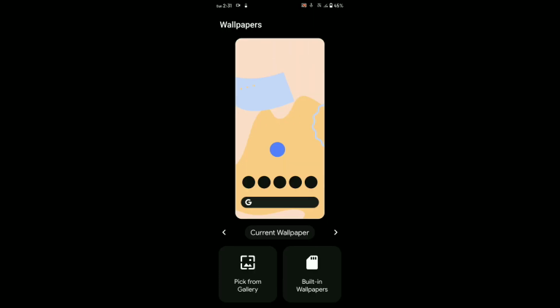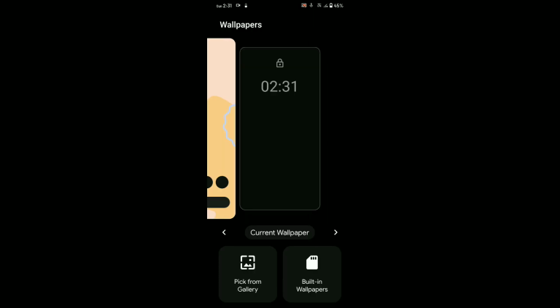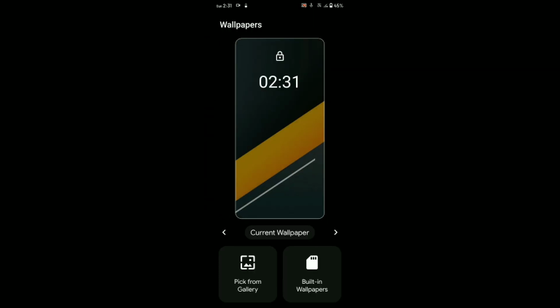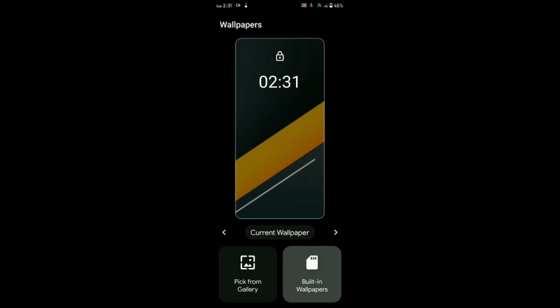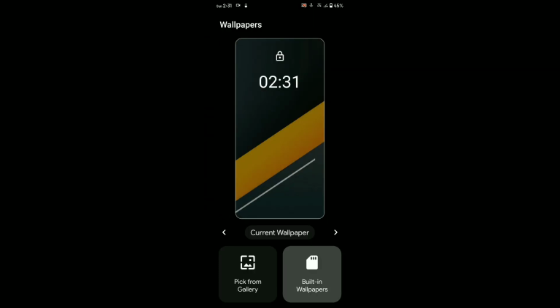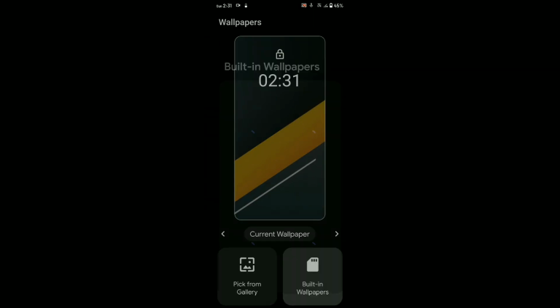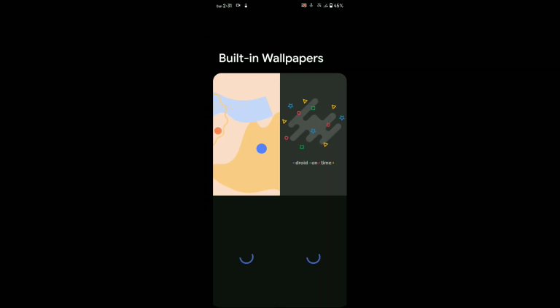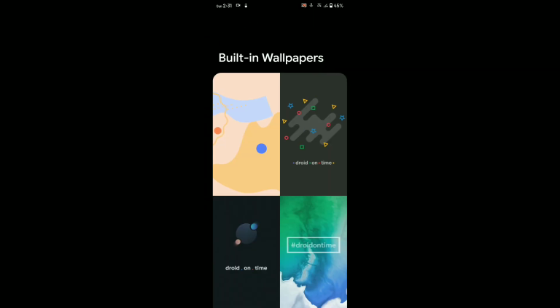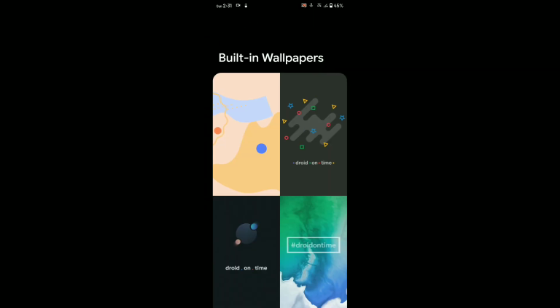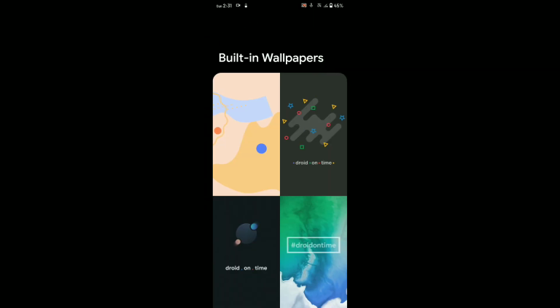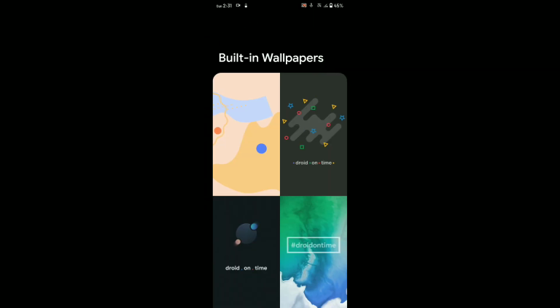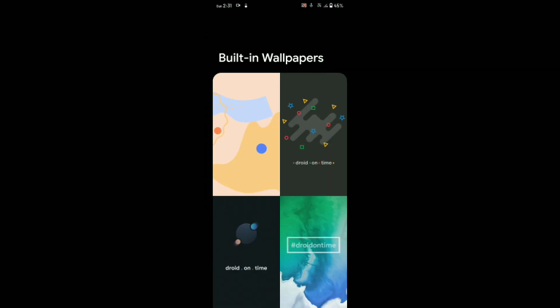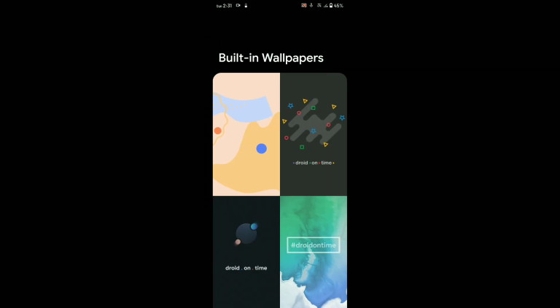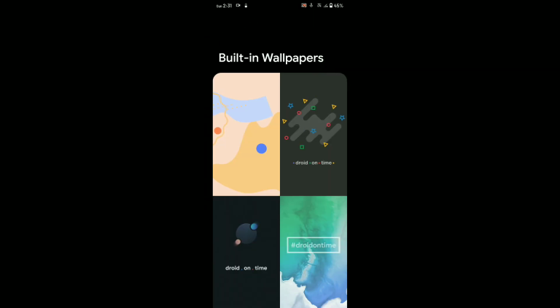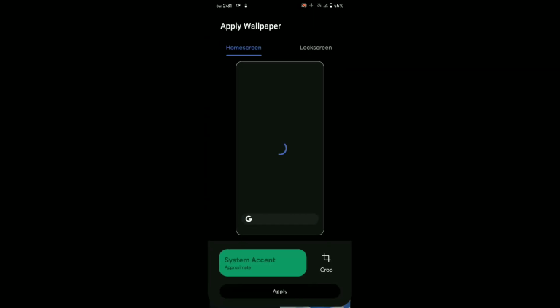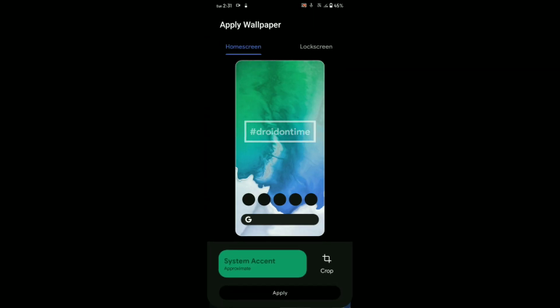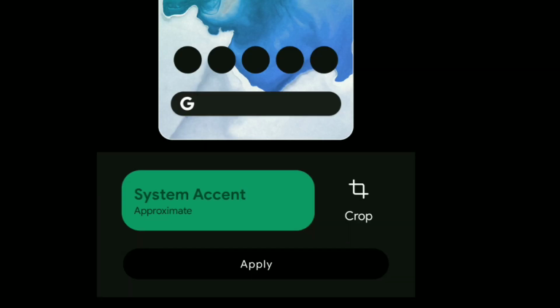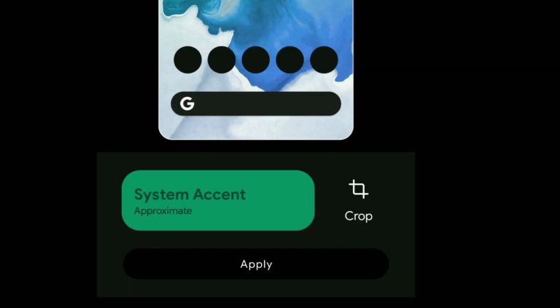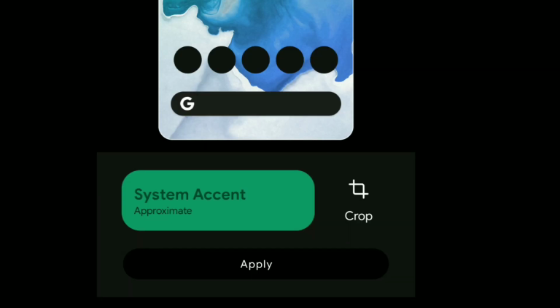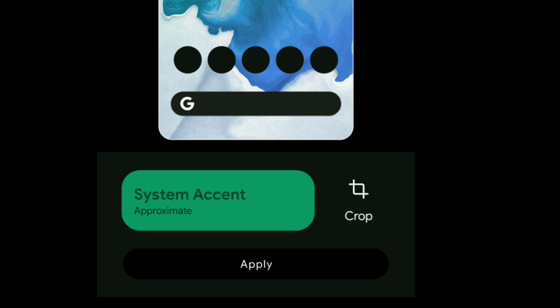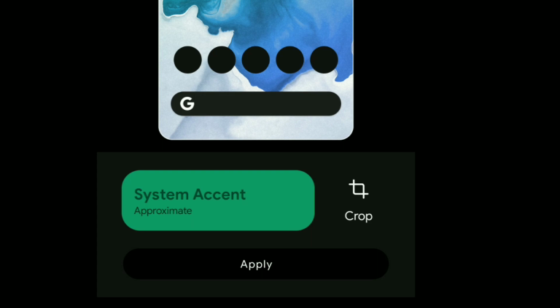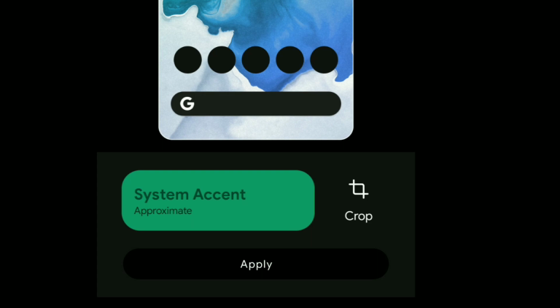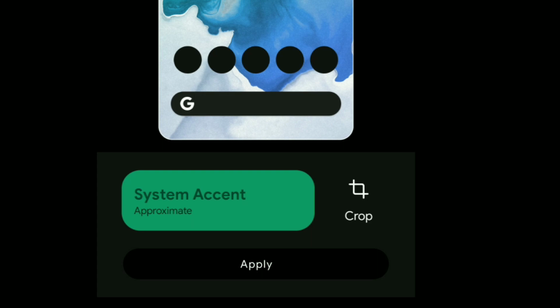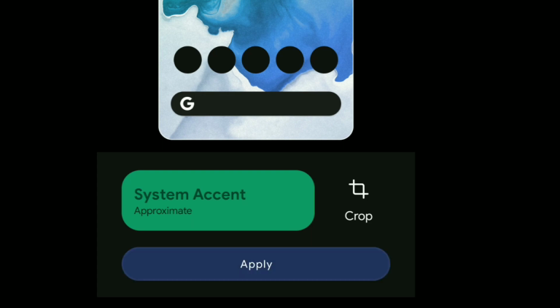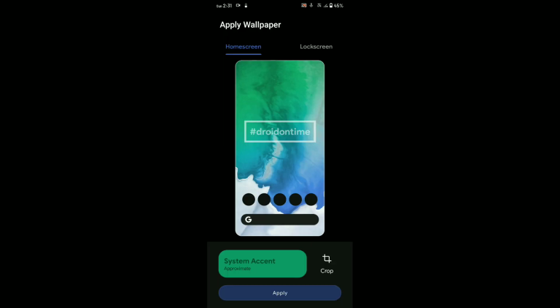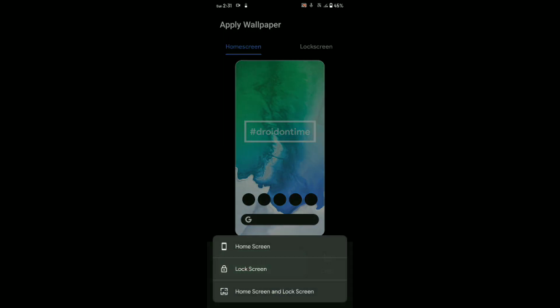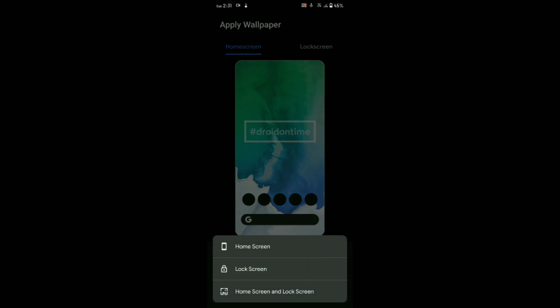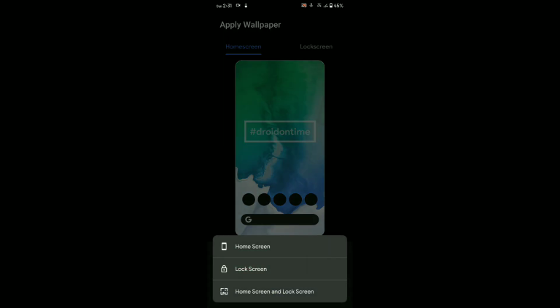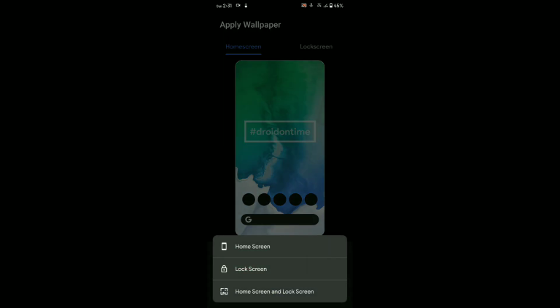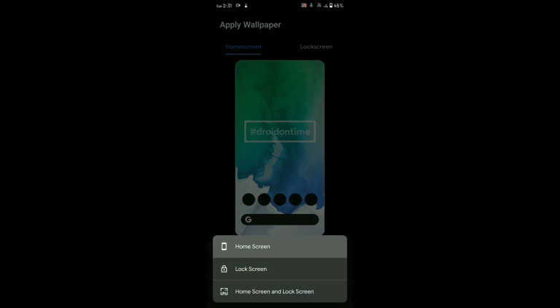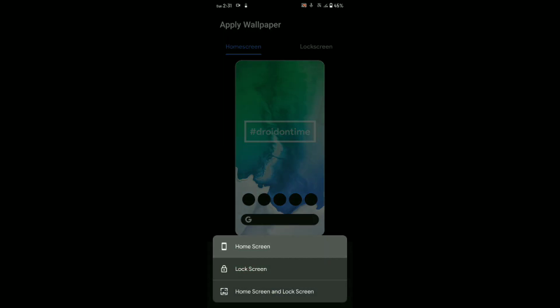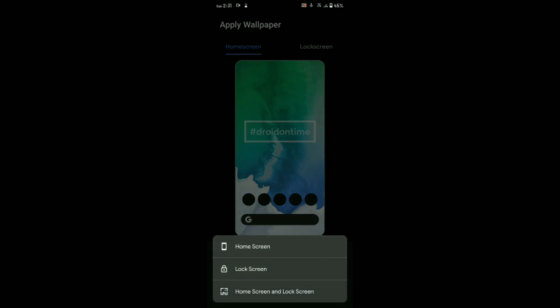Also, if you use the Wallpapers app from dot OS, it will show the color that it picks from the wallpaper.